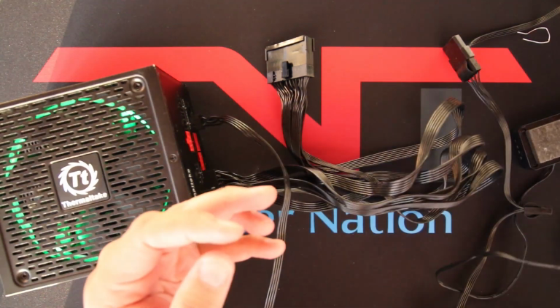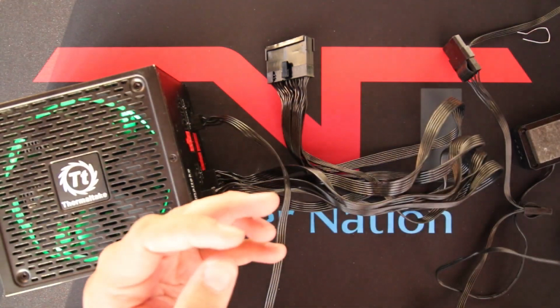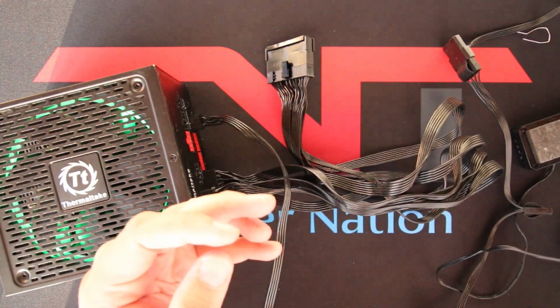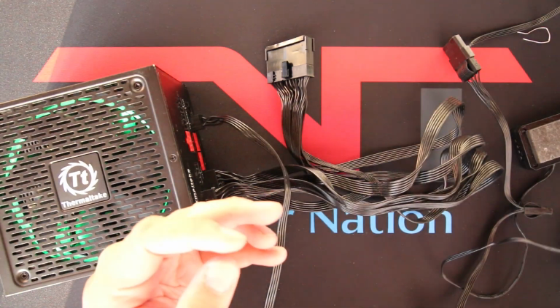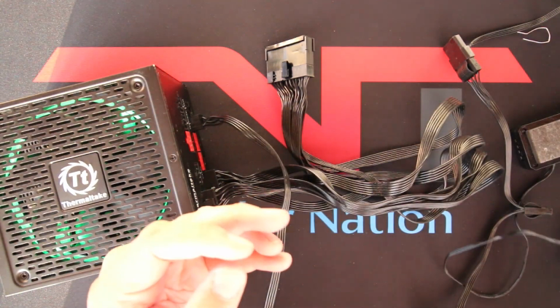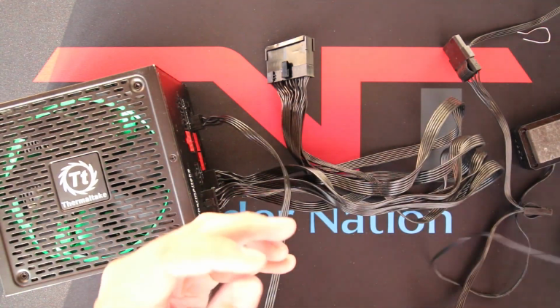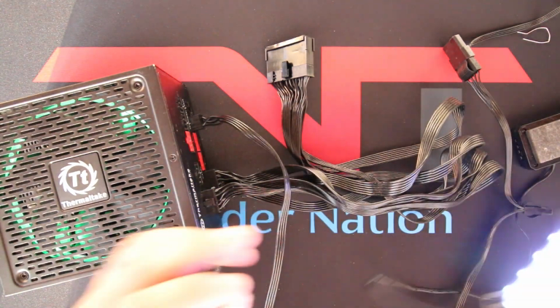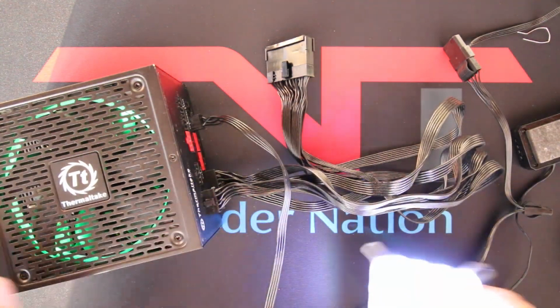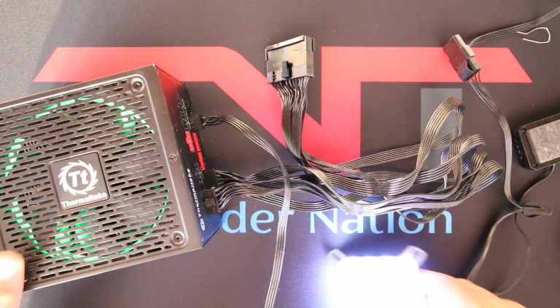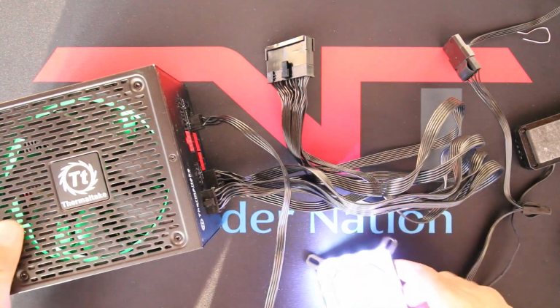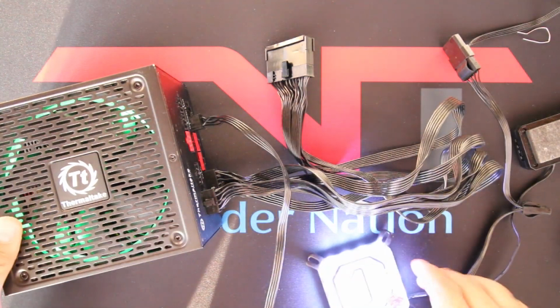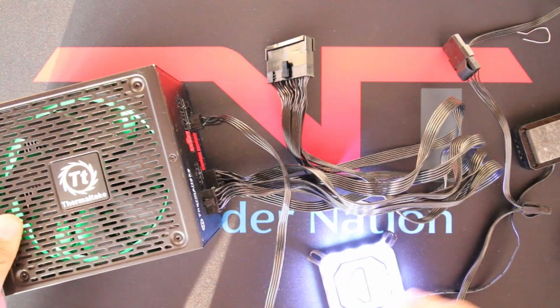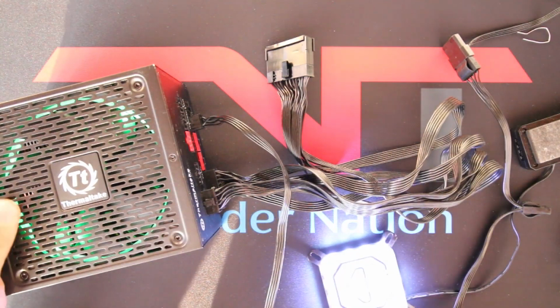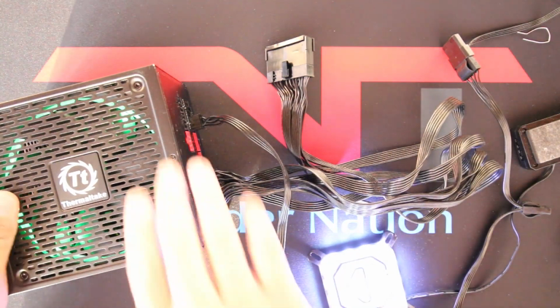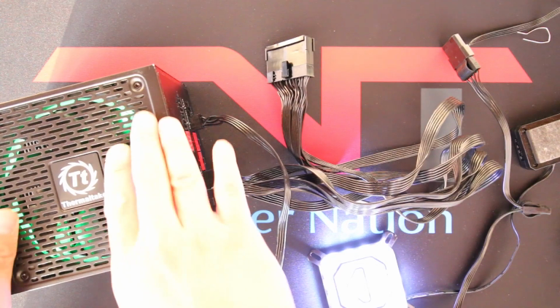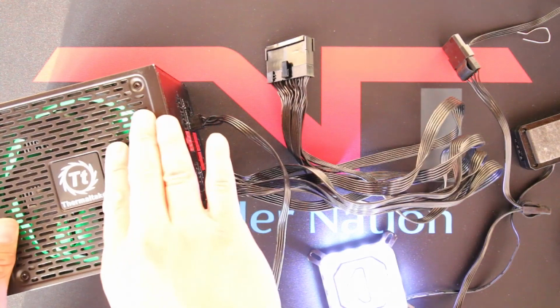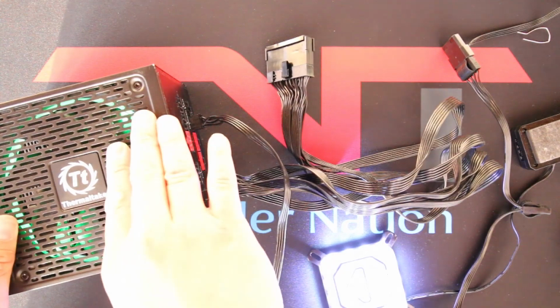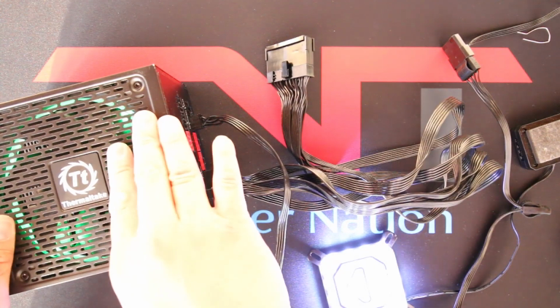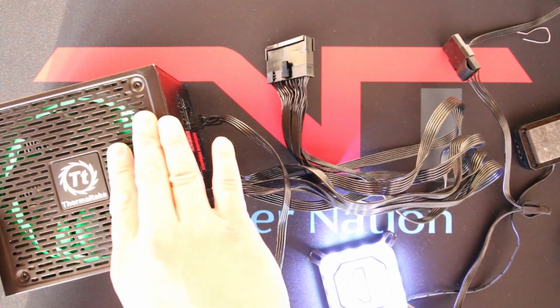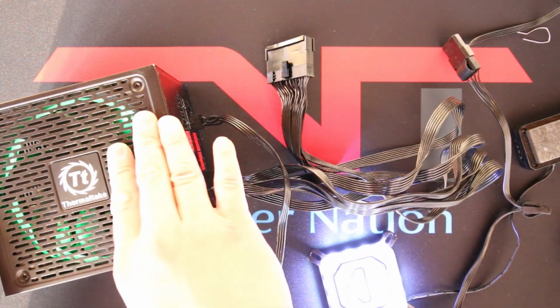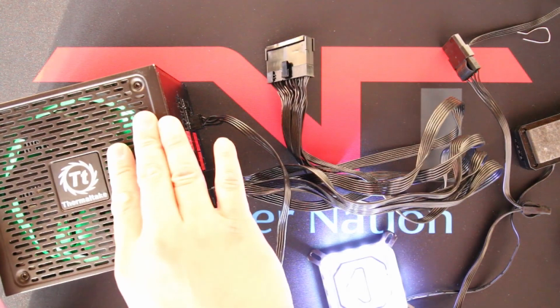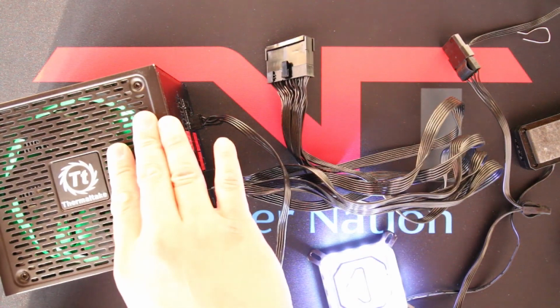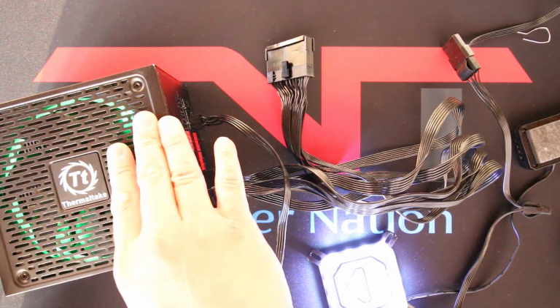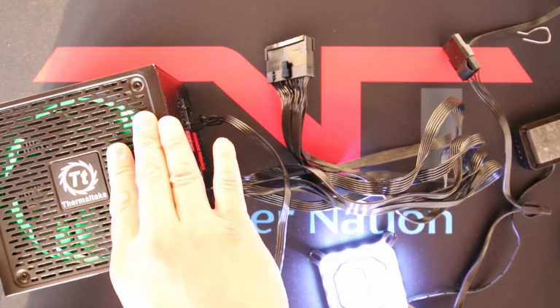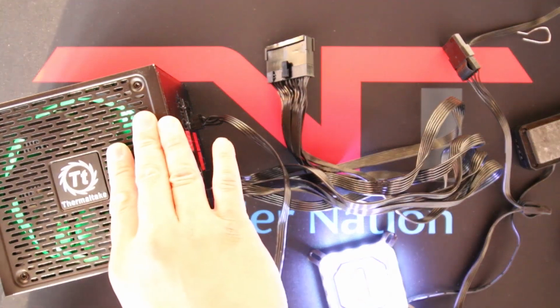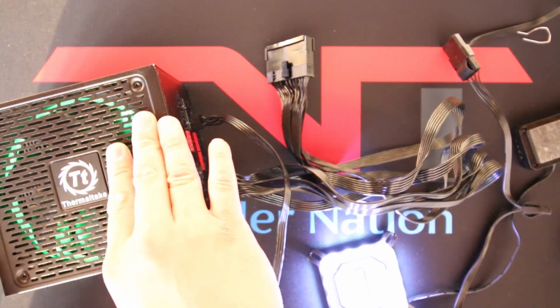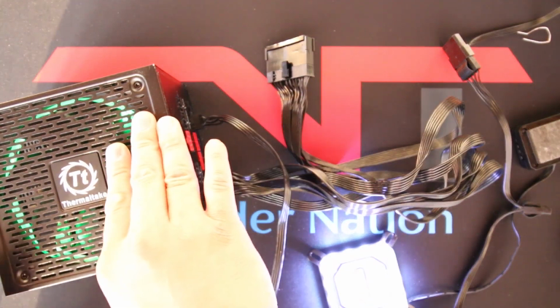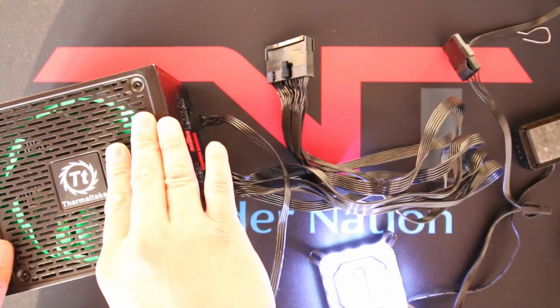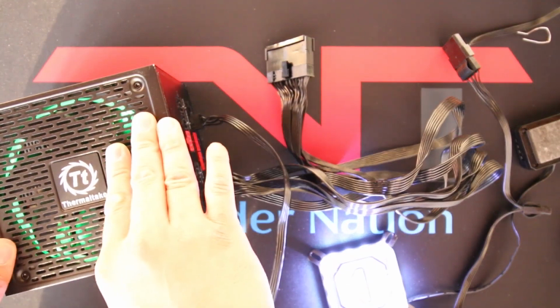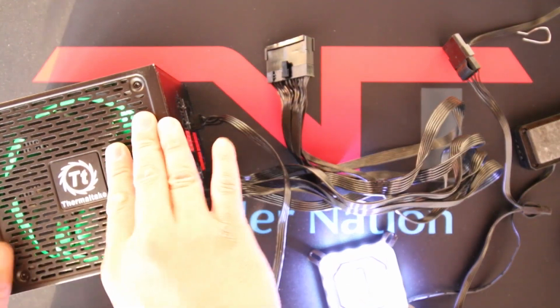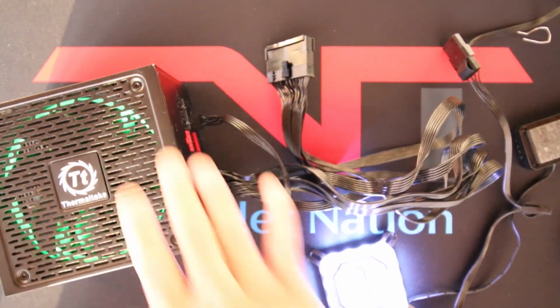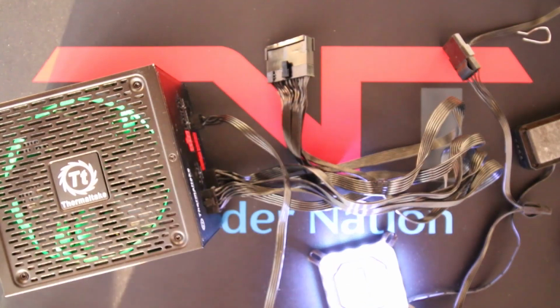So that's pretty much it — a simple way to jumpstart your PSU. And don't forget to subscribe, like, and comment below.